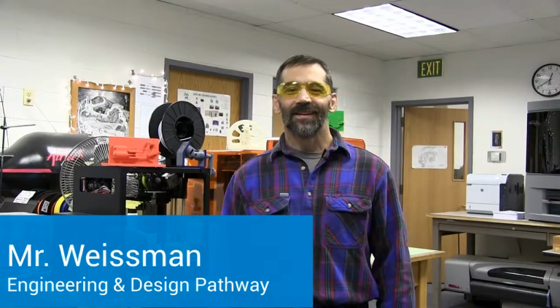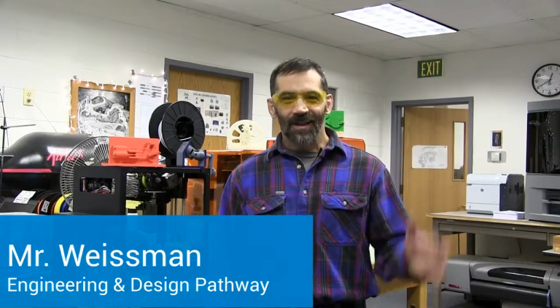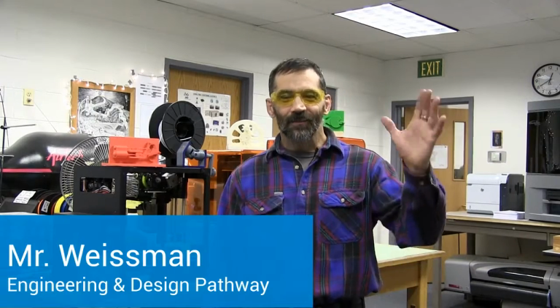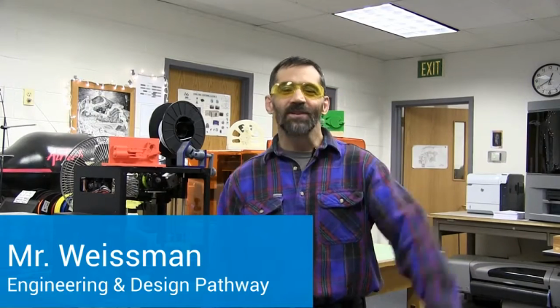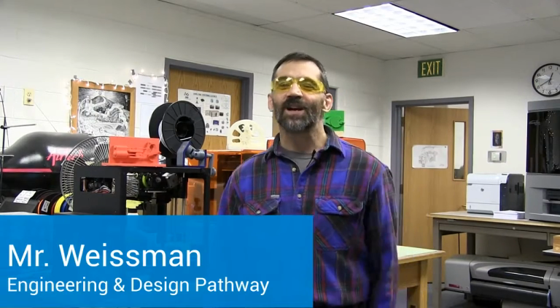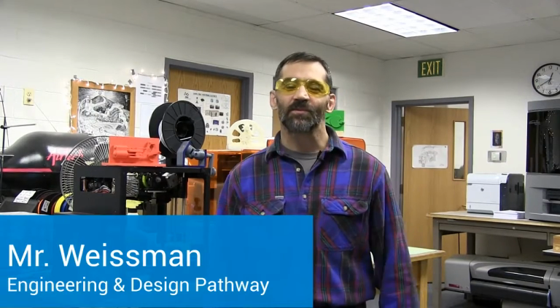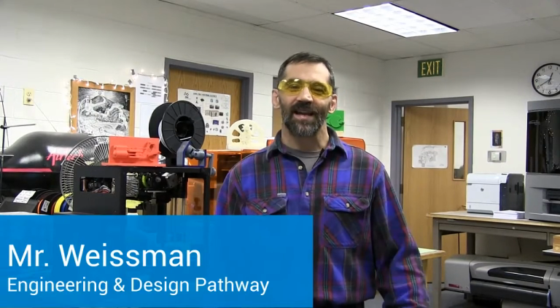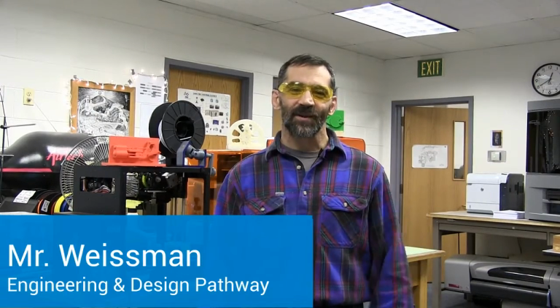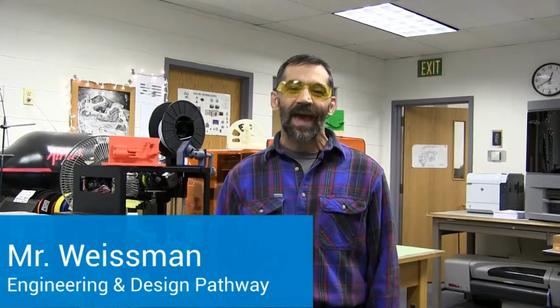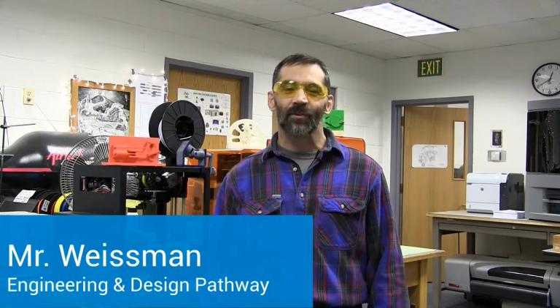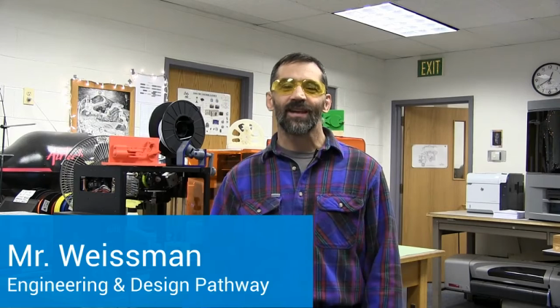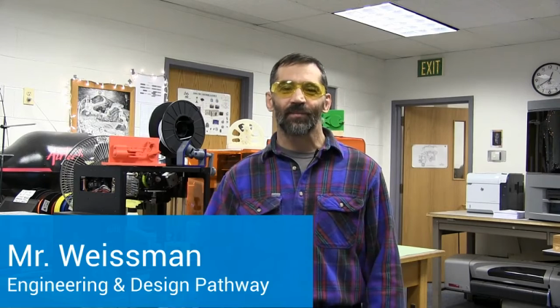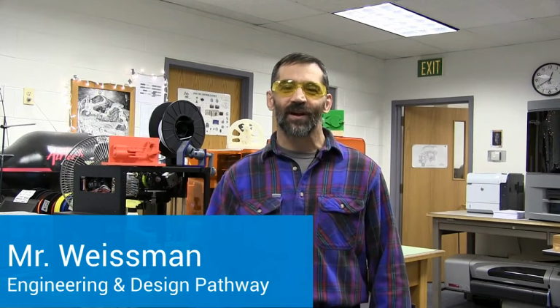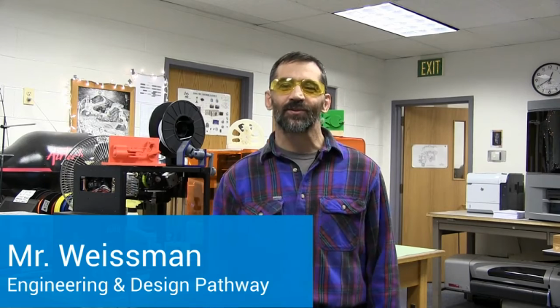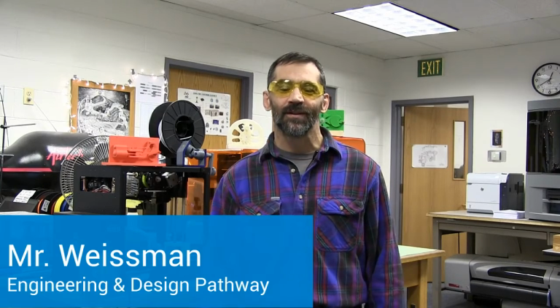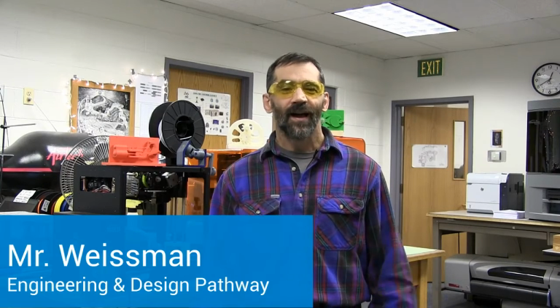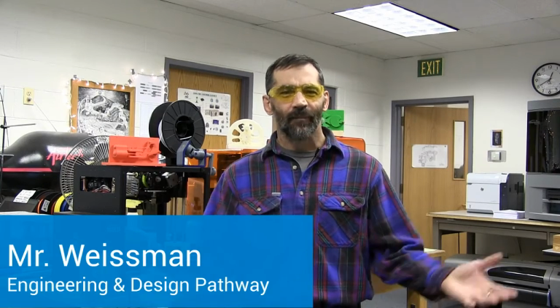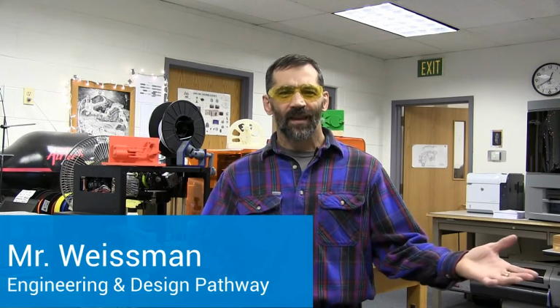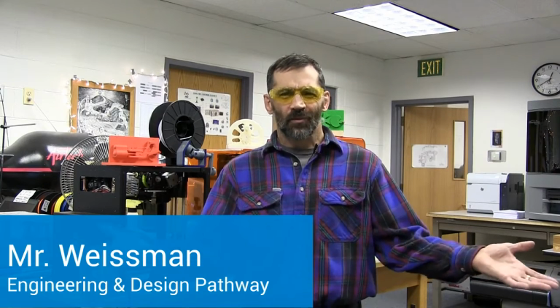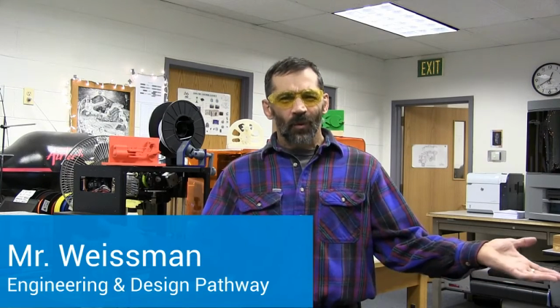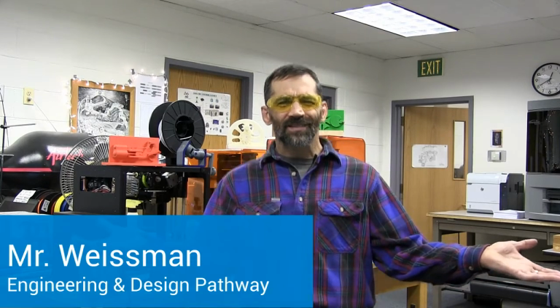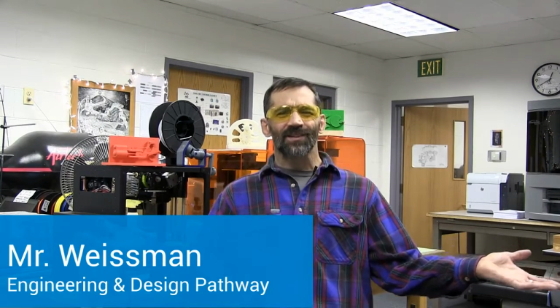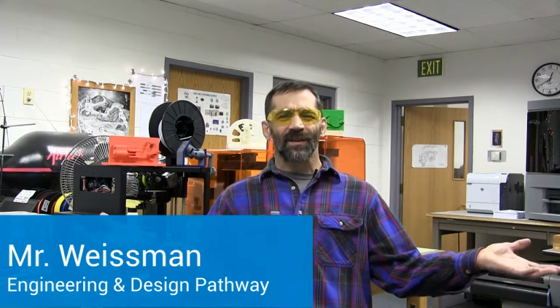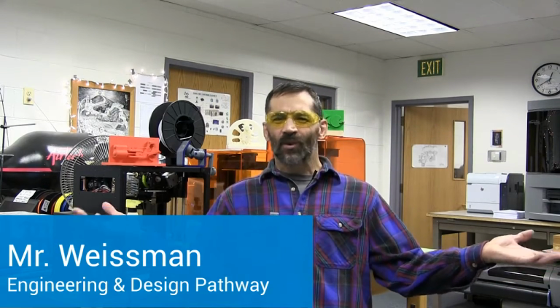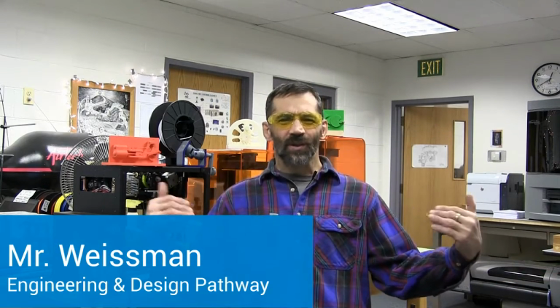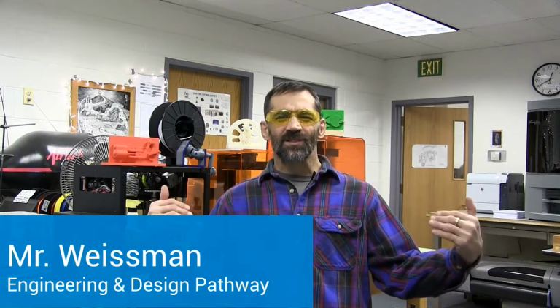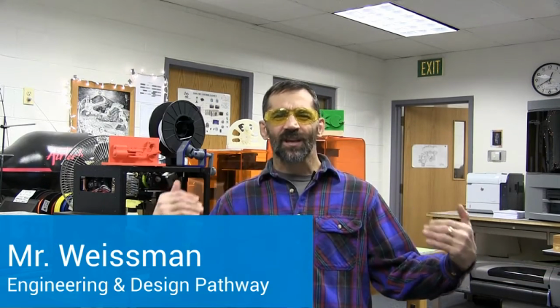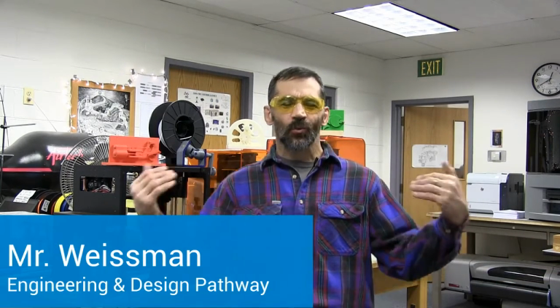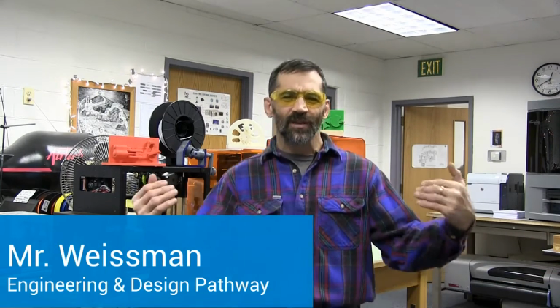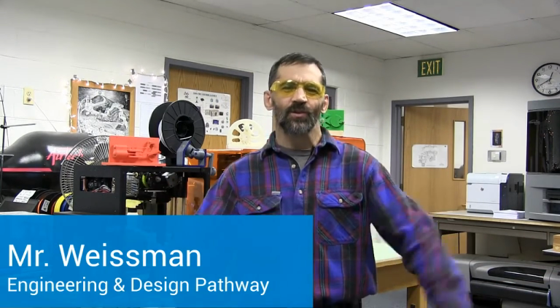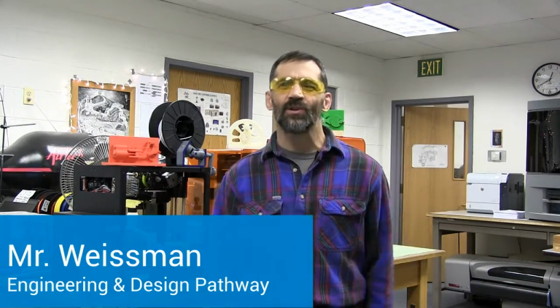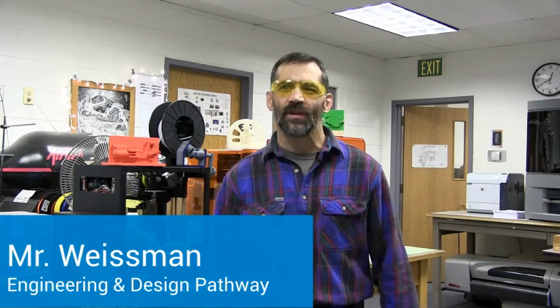Hello, I'm Mr. Weissman with the Engineering Pathway here at Poudre High School. What is engineering? What do we study? What do we do here?